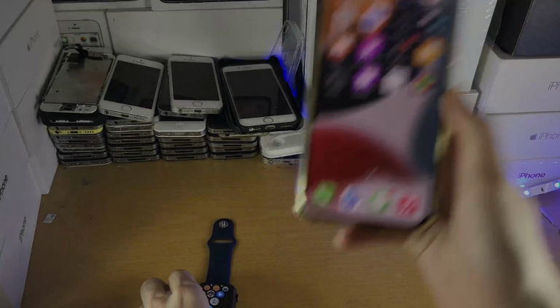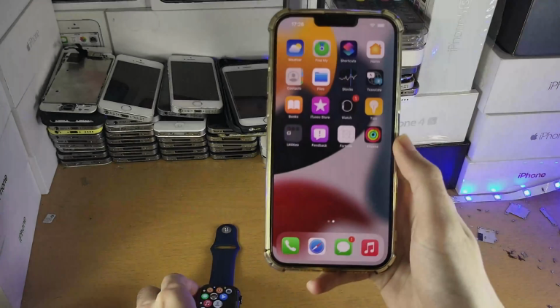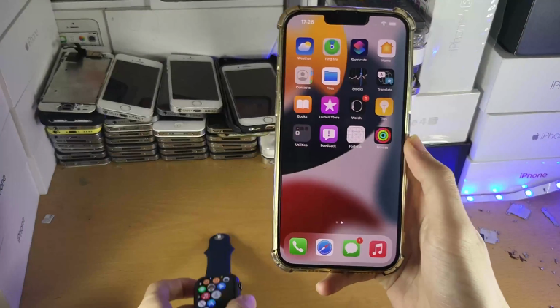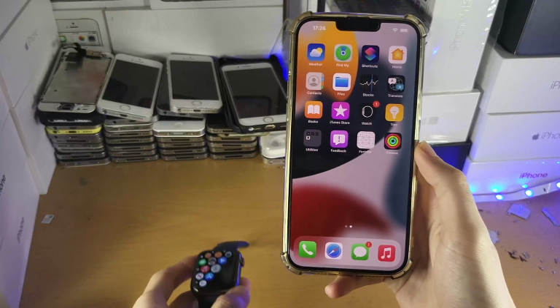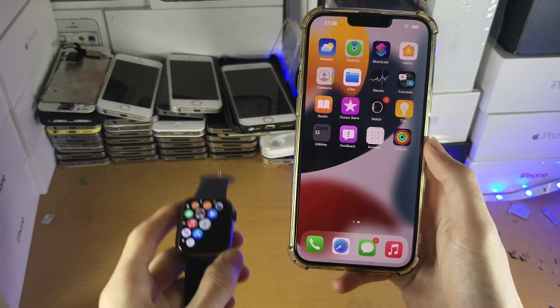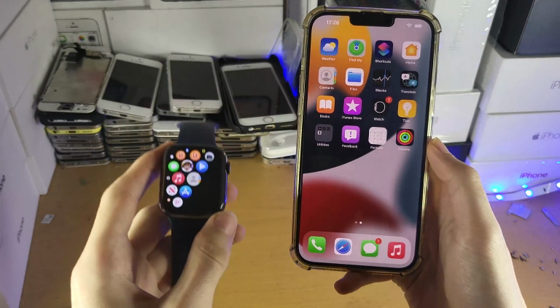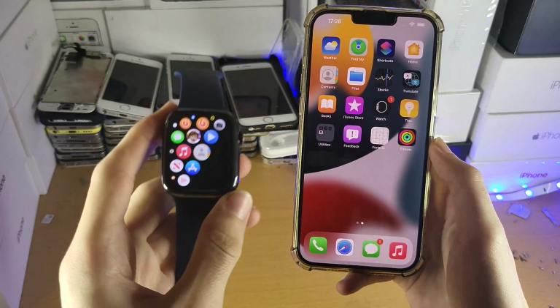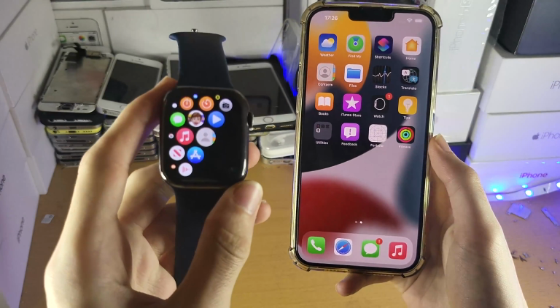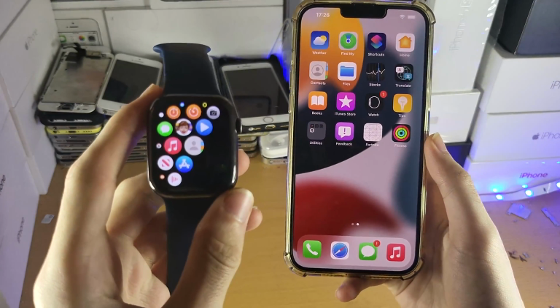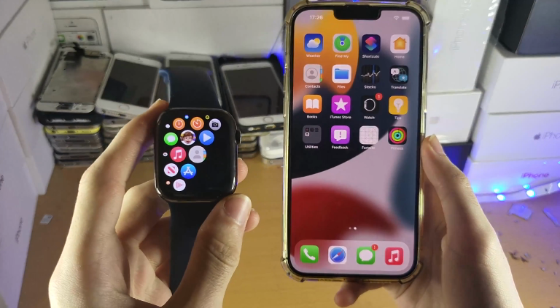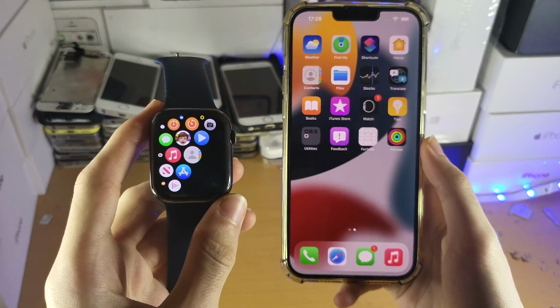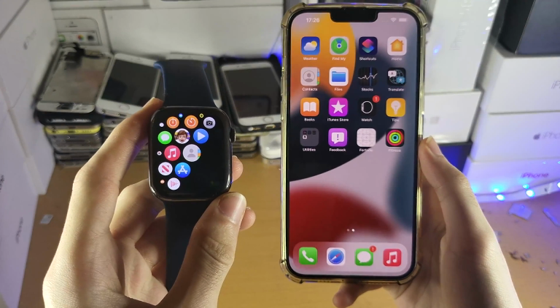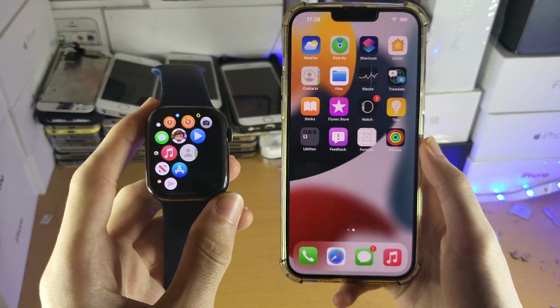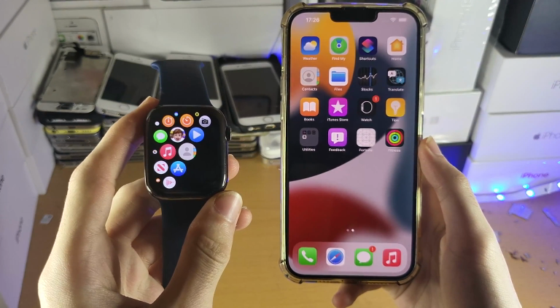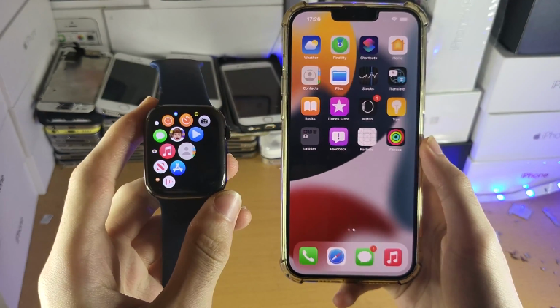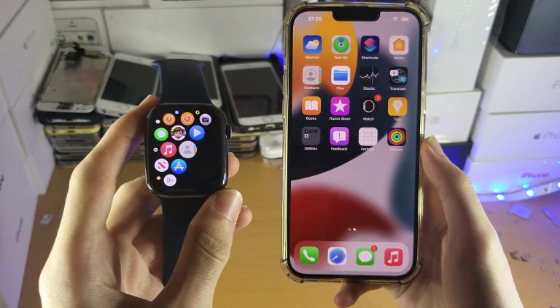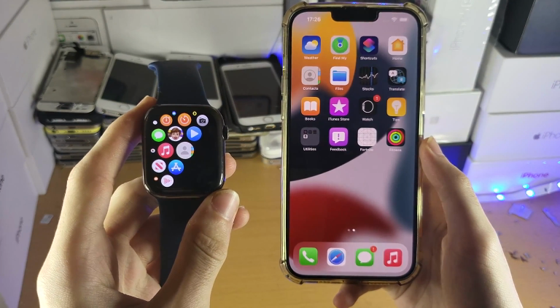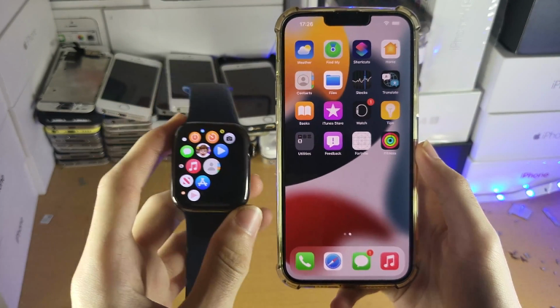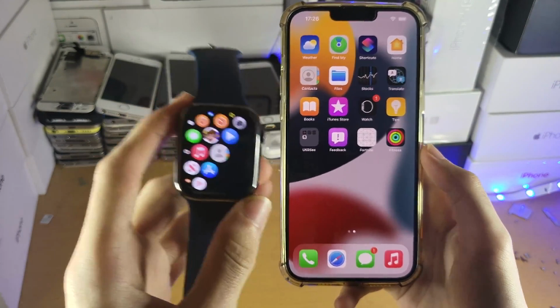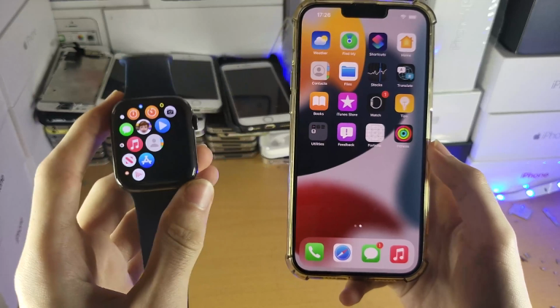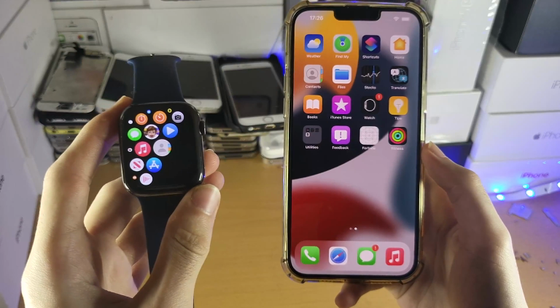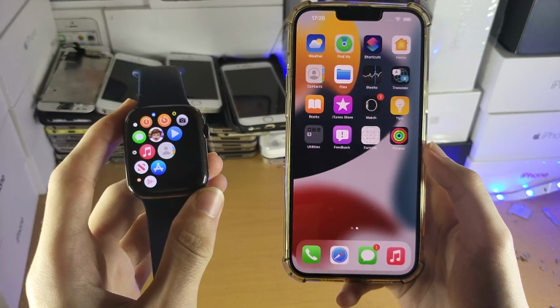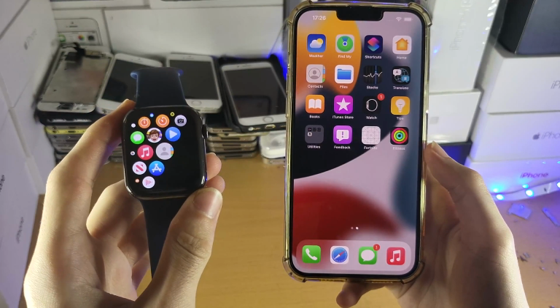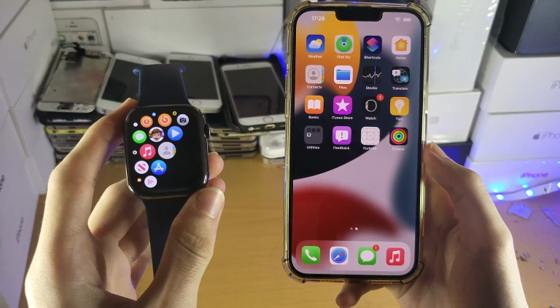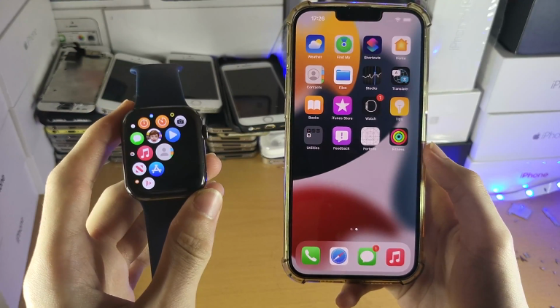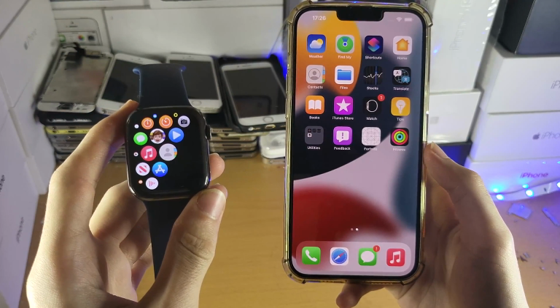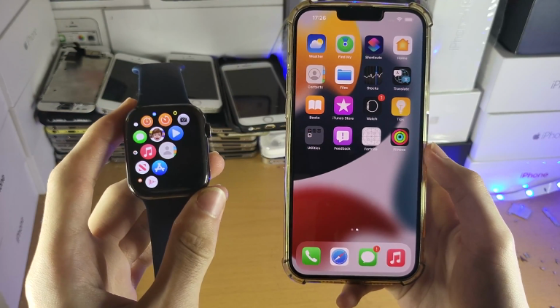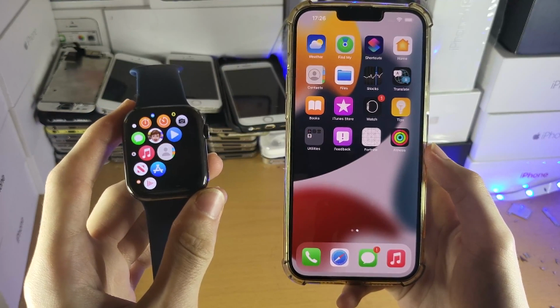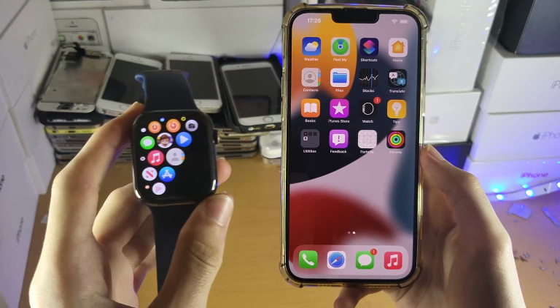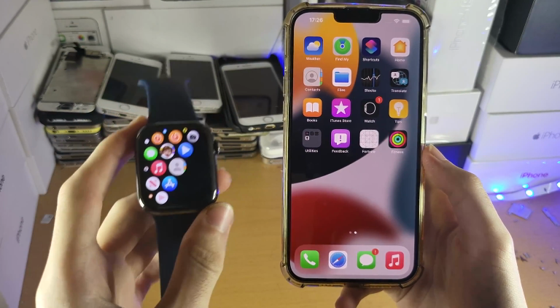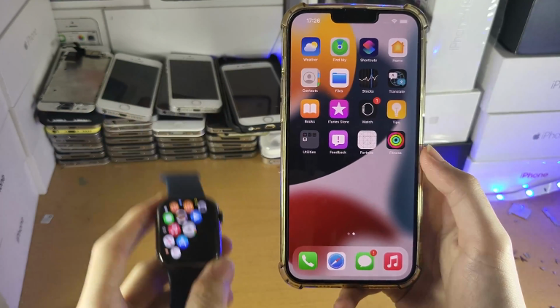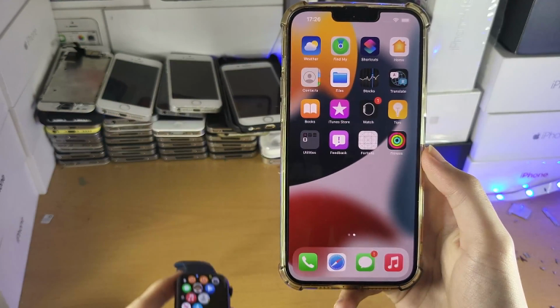Welcome everyone. I would like to show you how to pair your Apple Watch Series 7 to your iPhone. I've already done all the steps that I'll be showing you in just a bit, so just keep on watching.